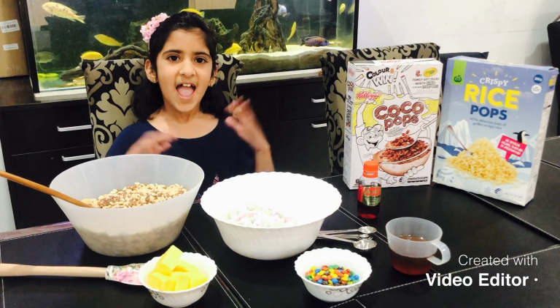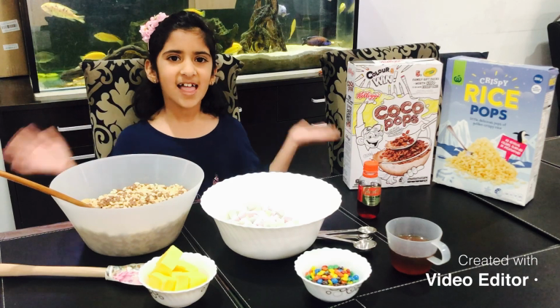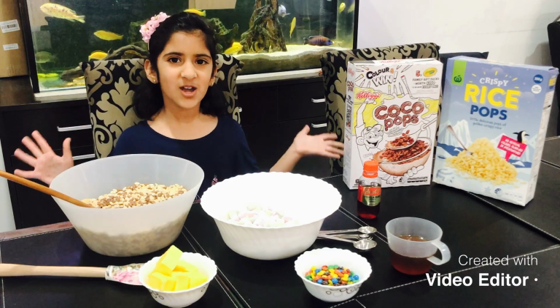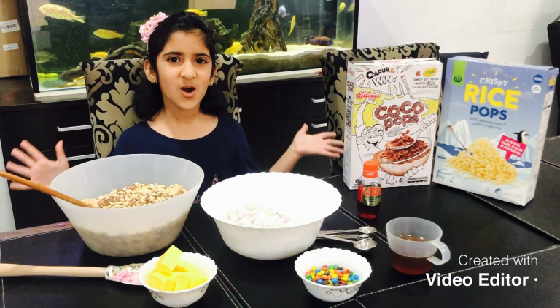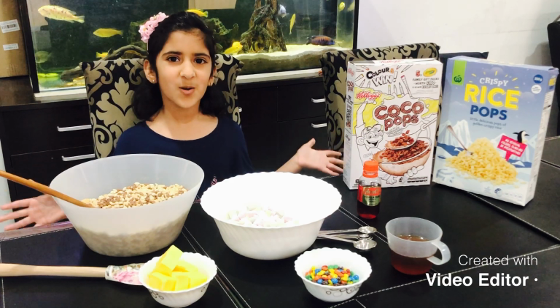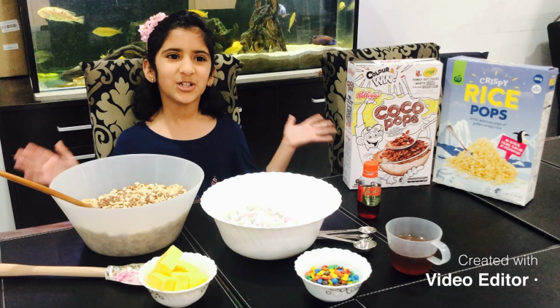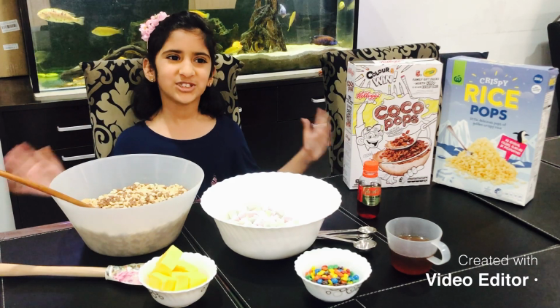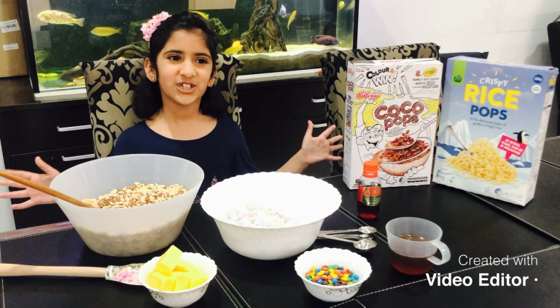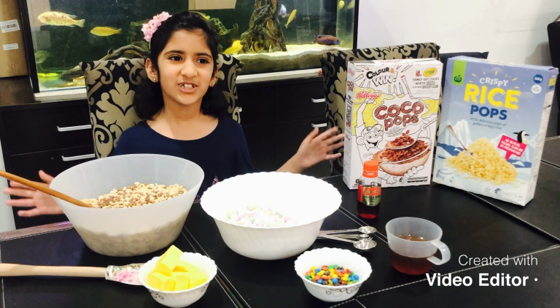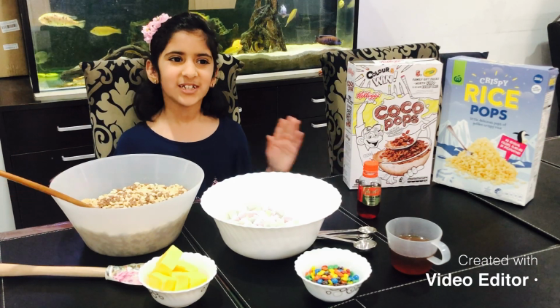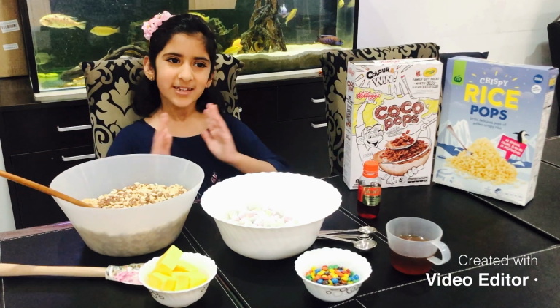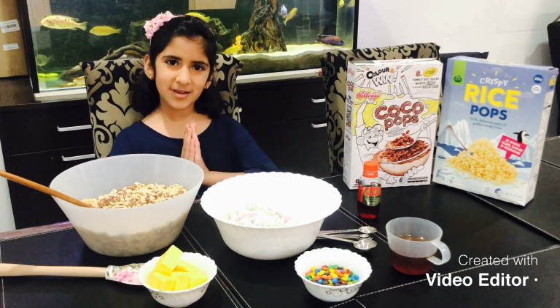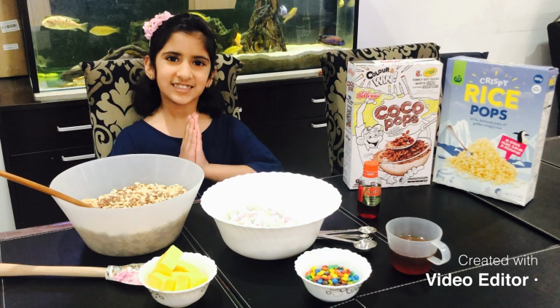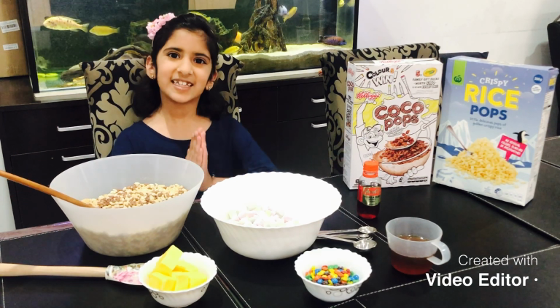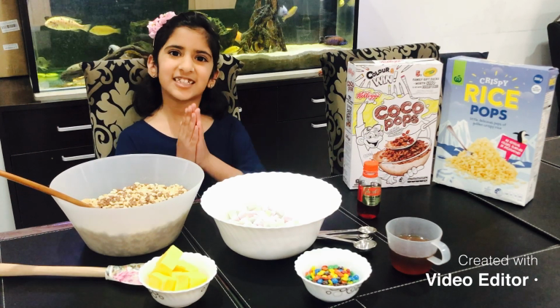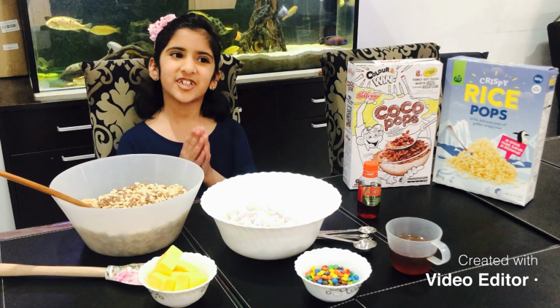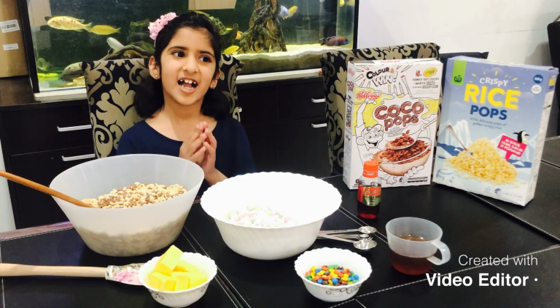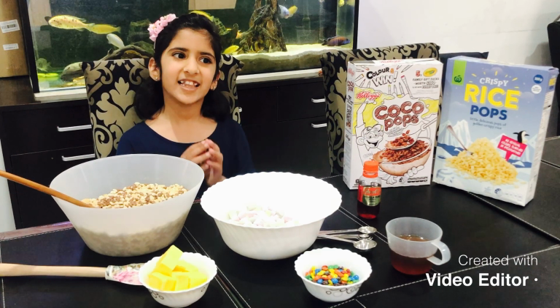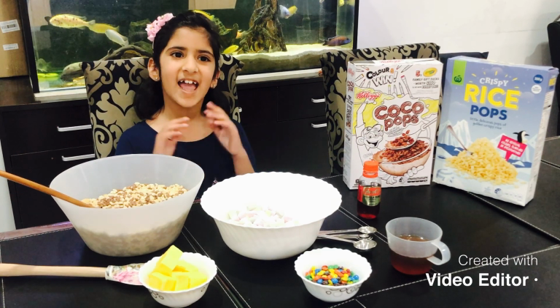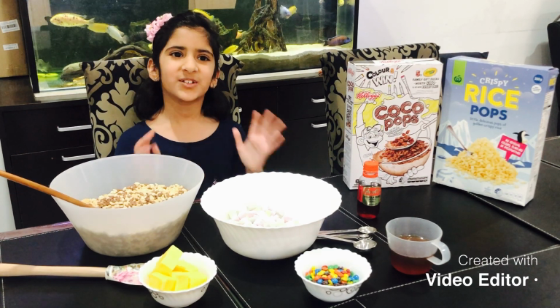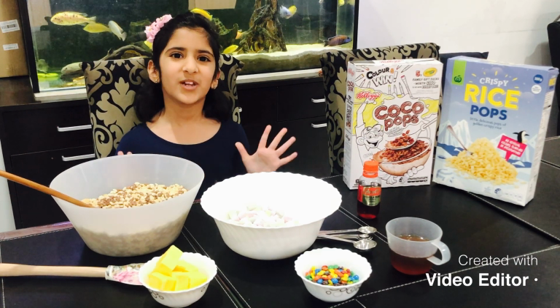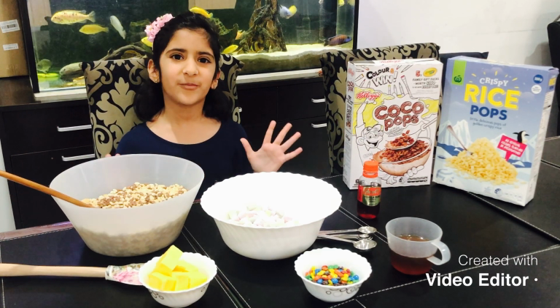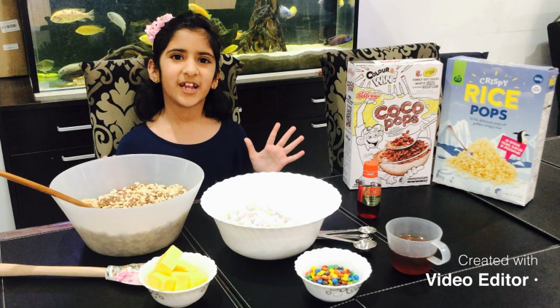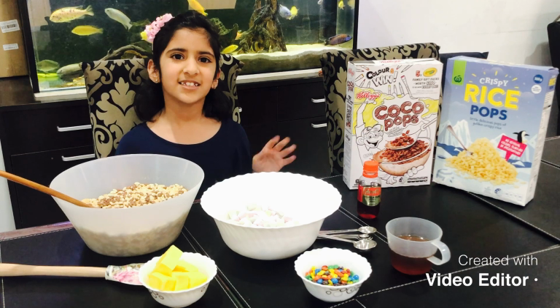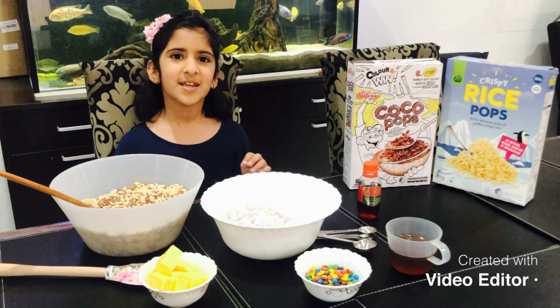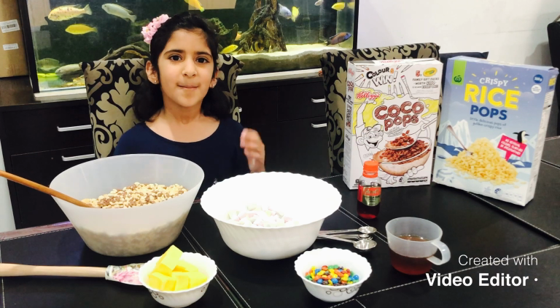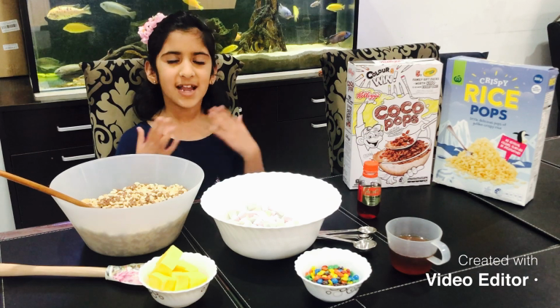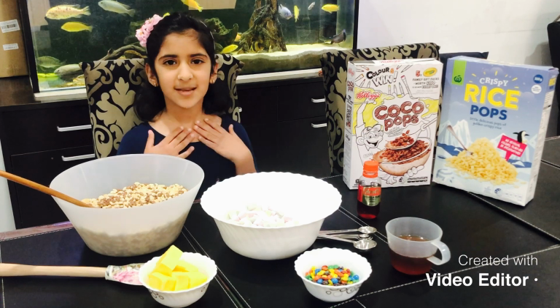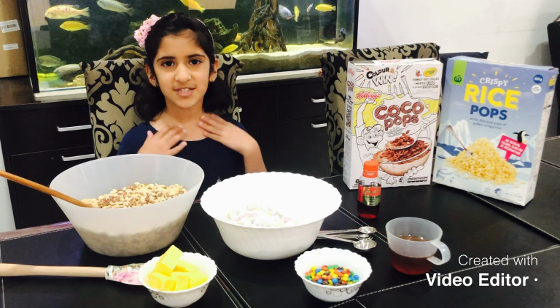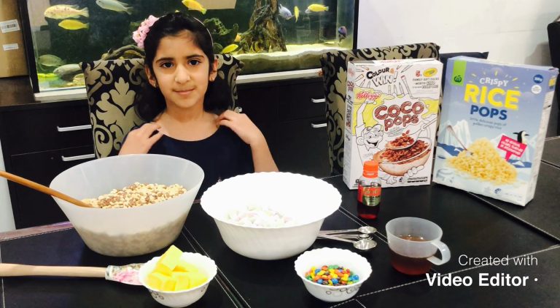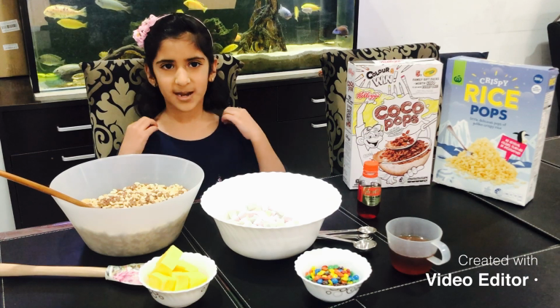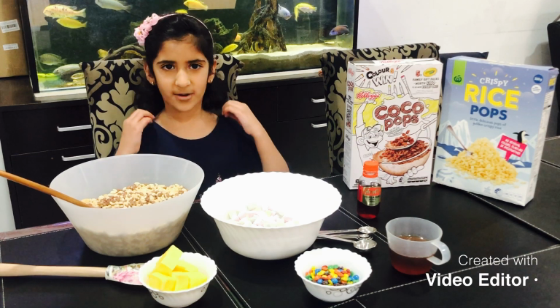Hello, bonjour, namaste, satchir kal, and hola friends. My name is Amaira.